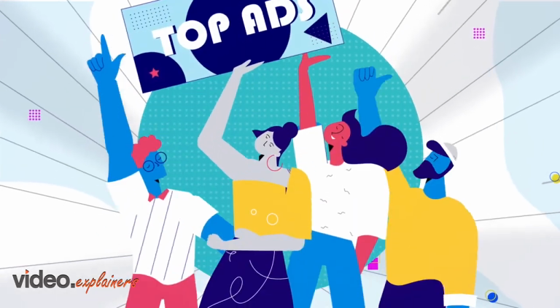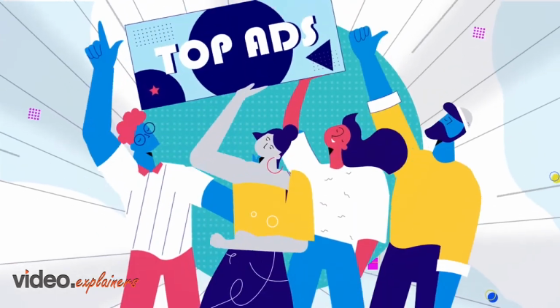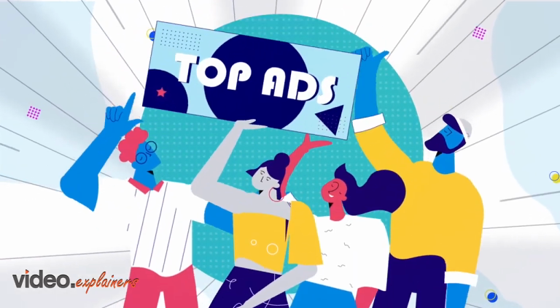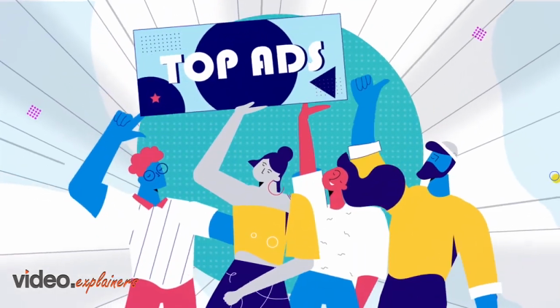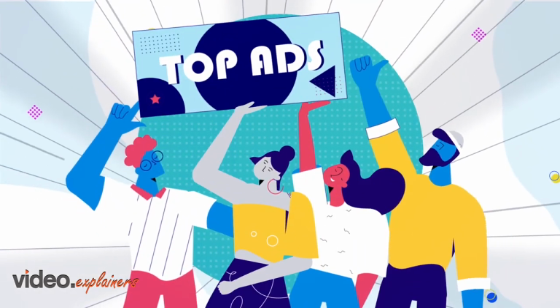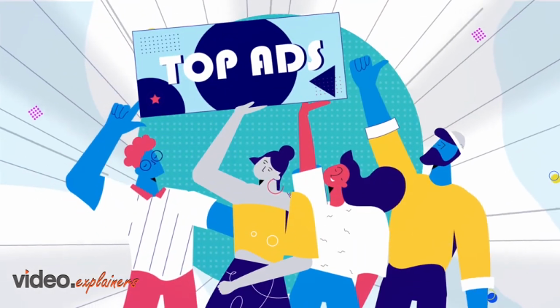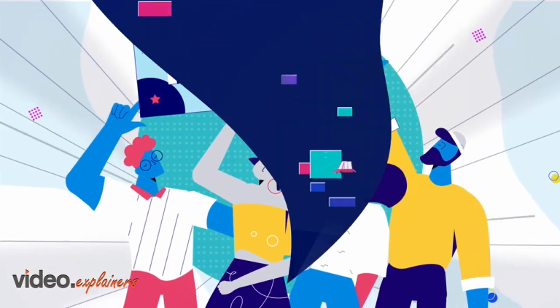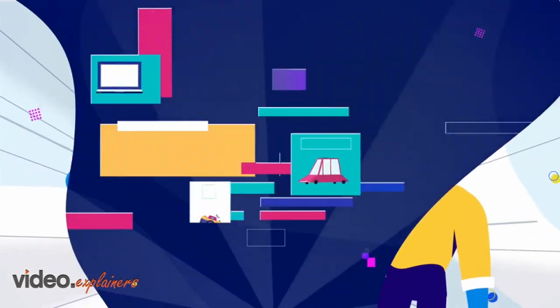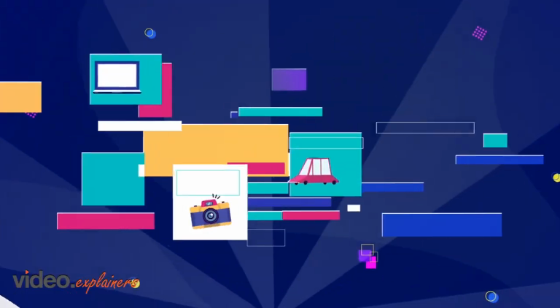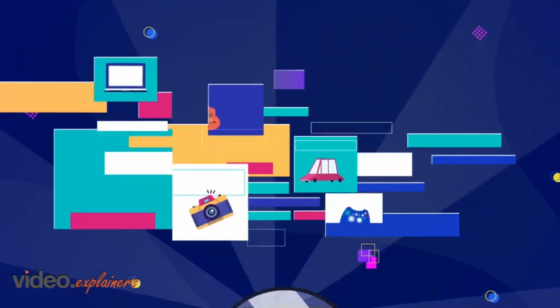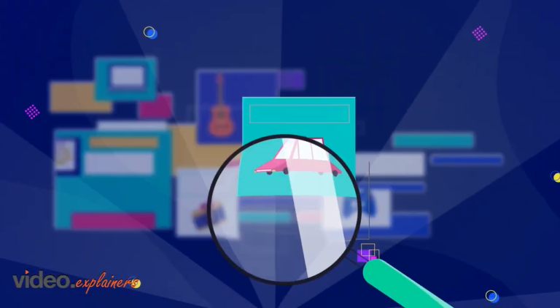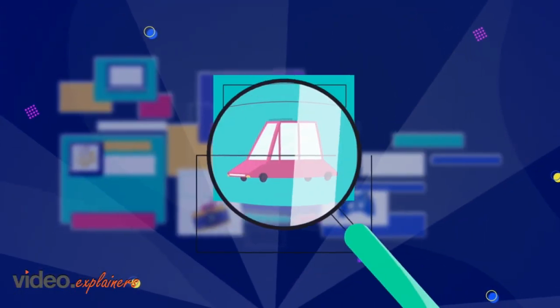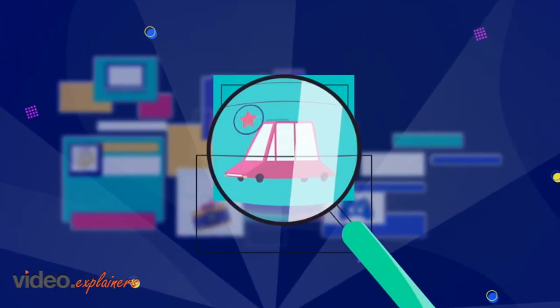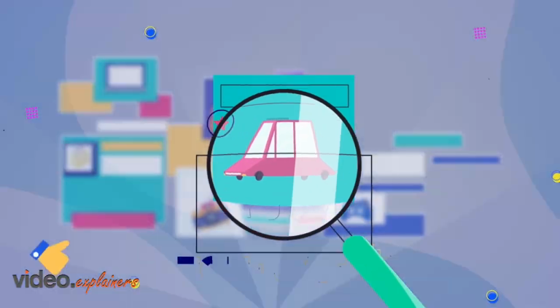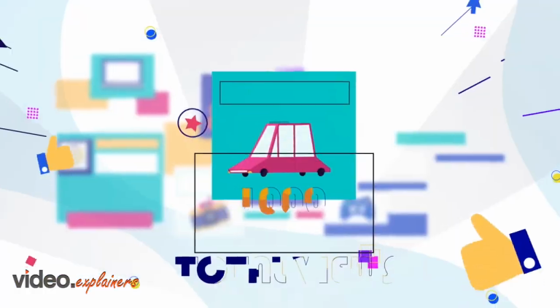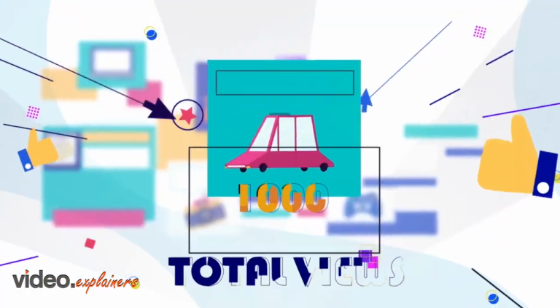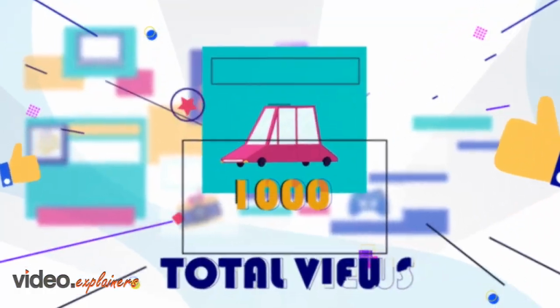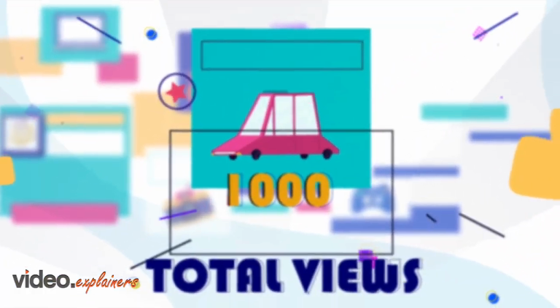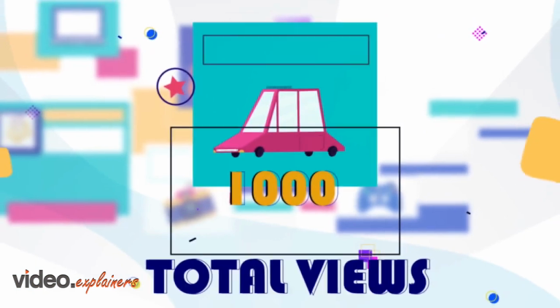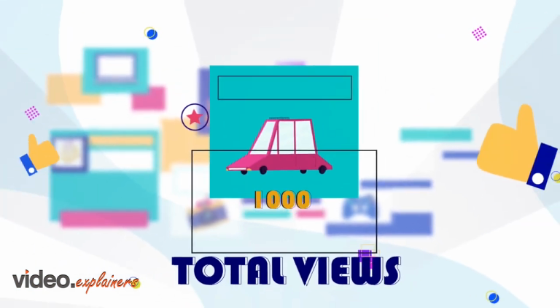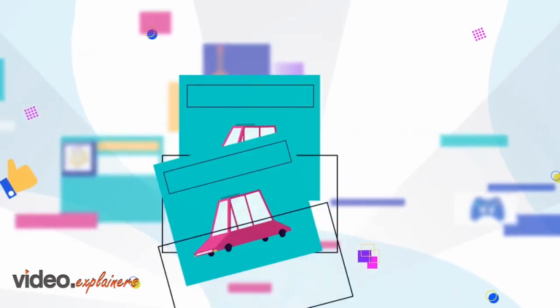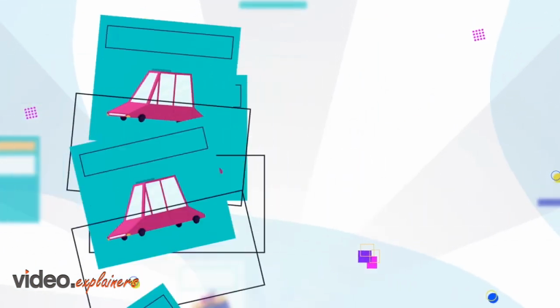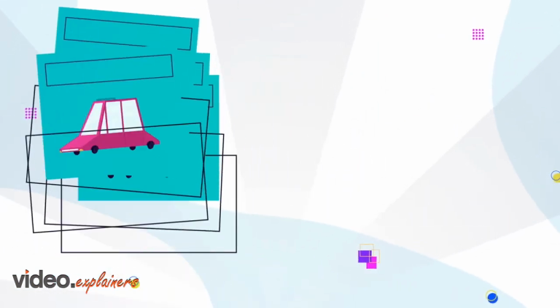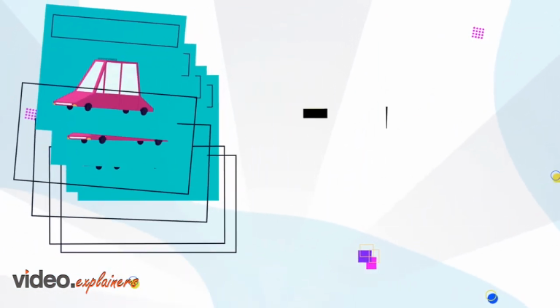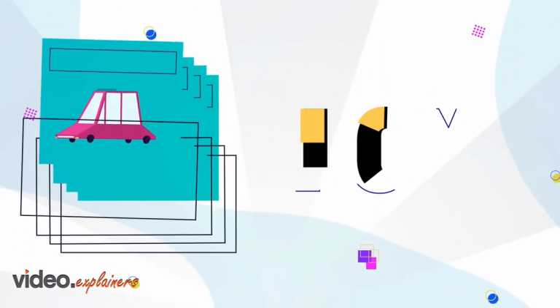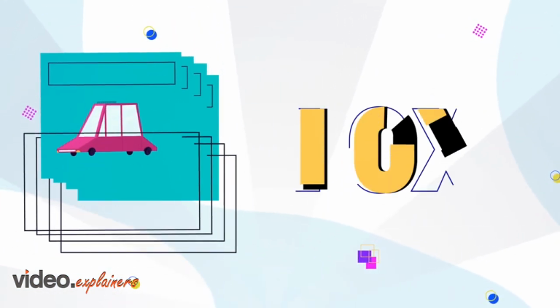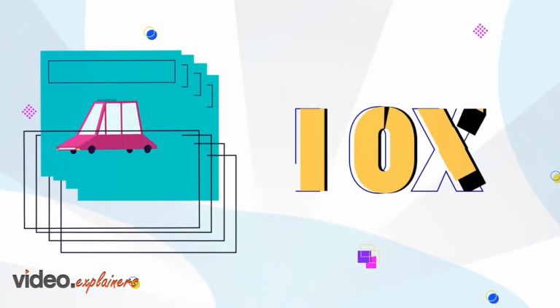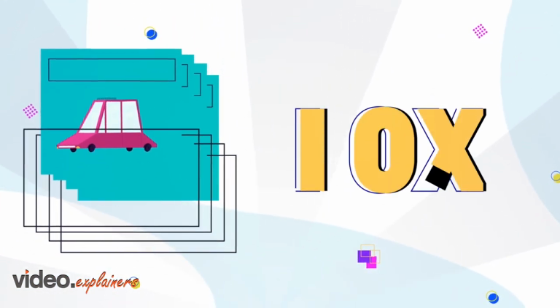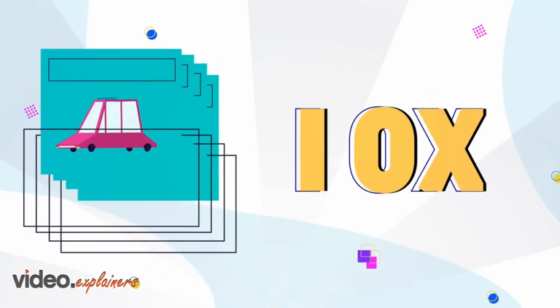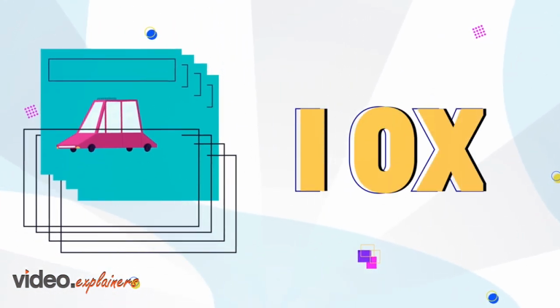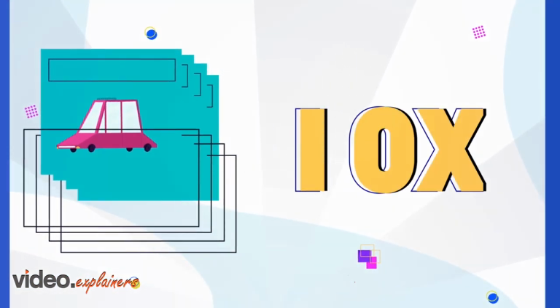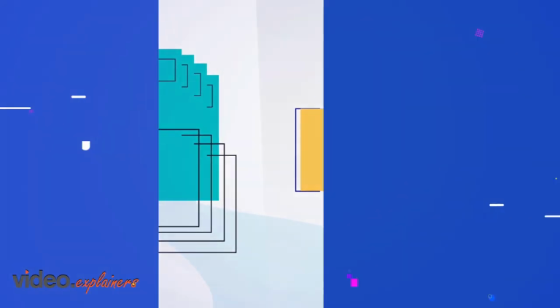Introducing Top Ads — a way to maximize views on your listings and increase sales by 10 times.